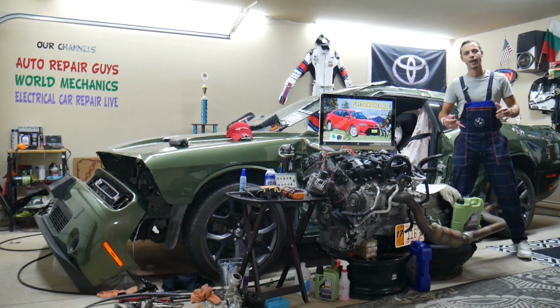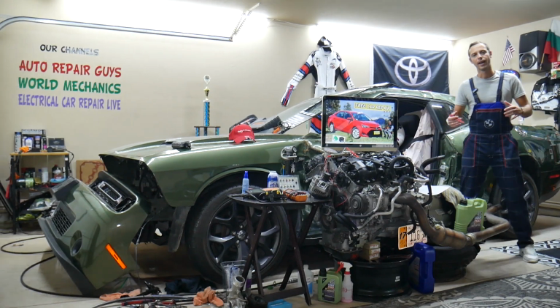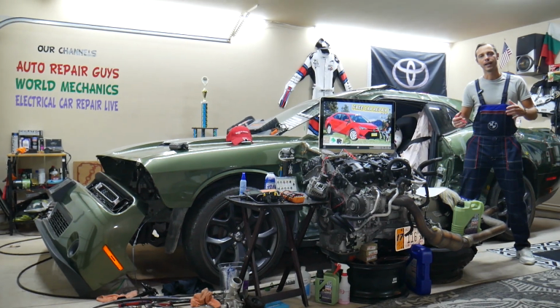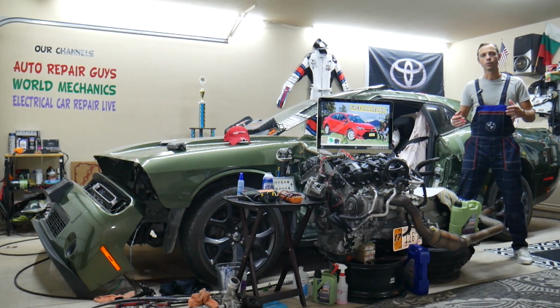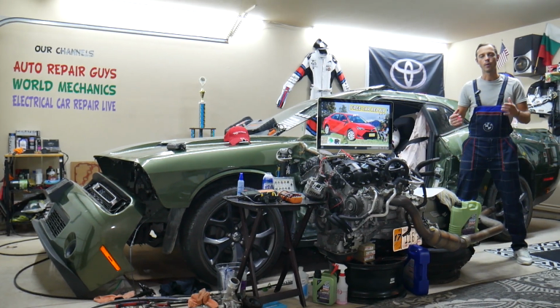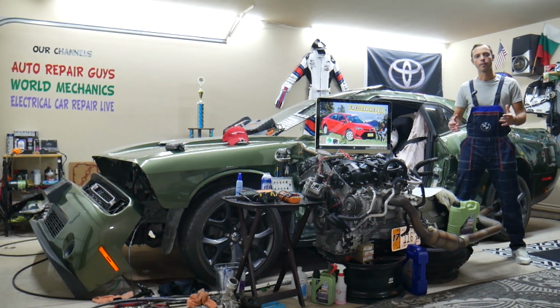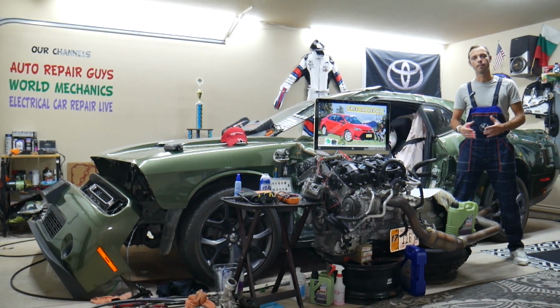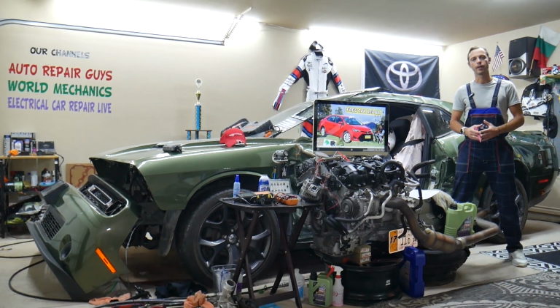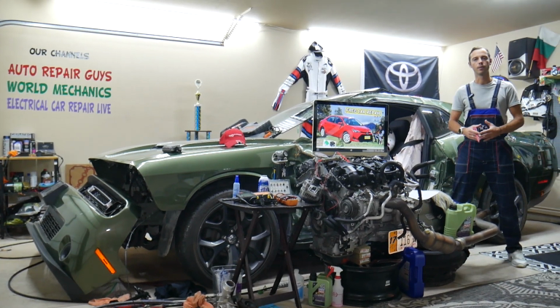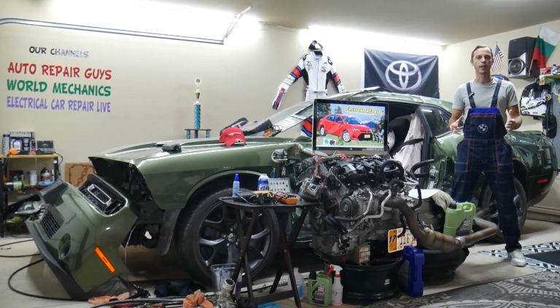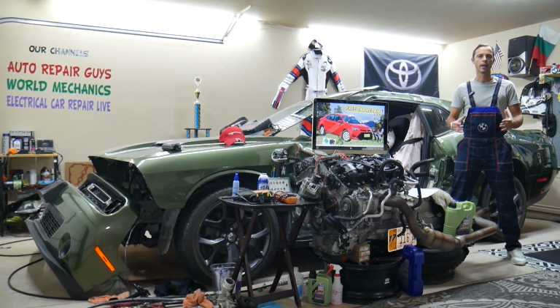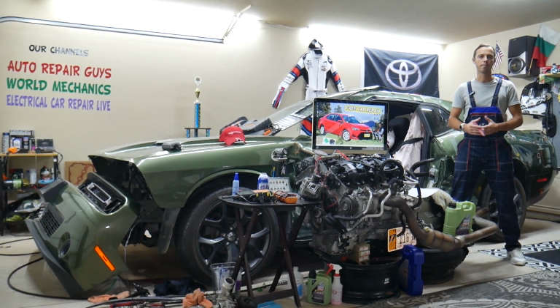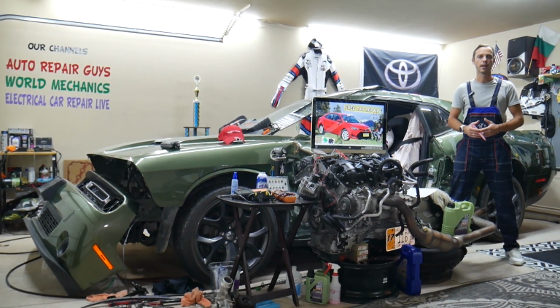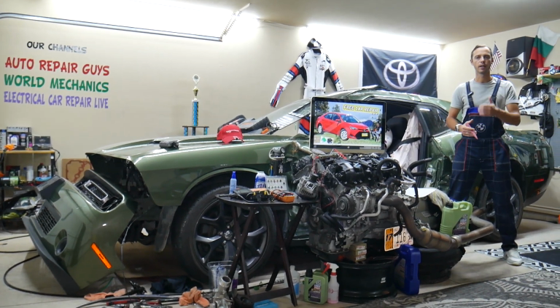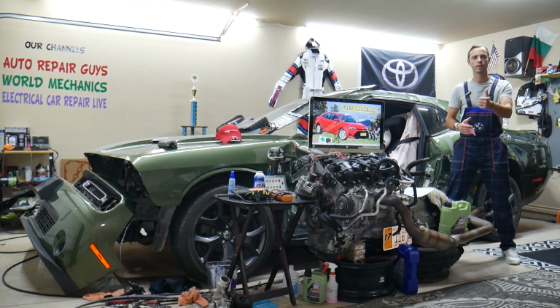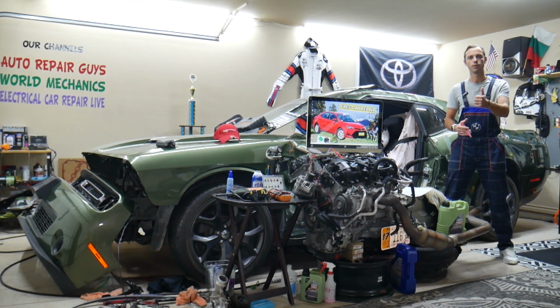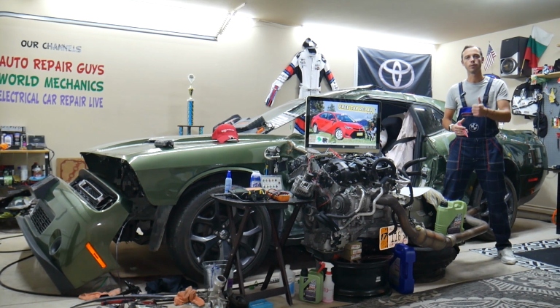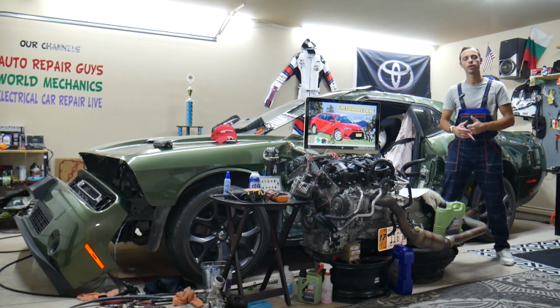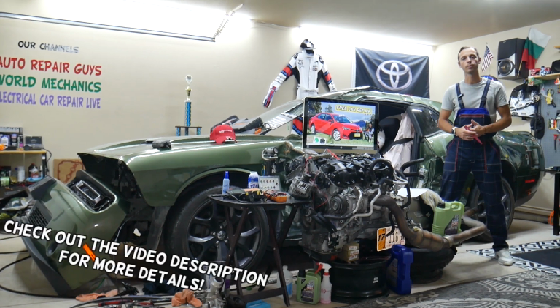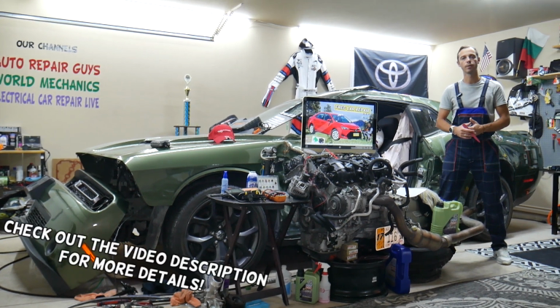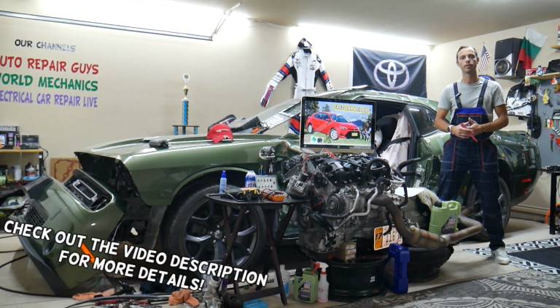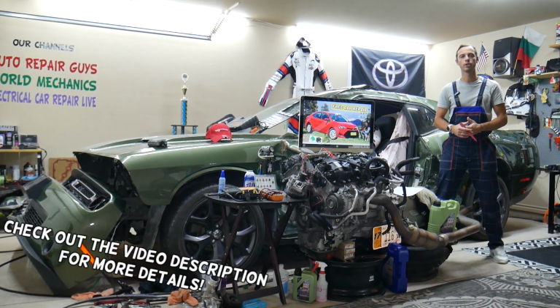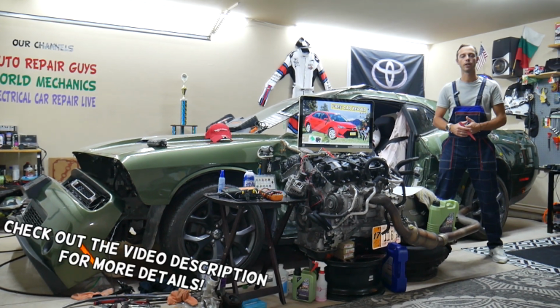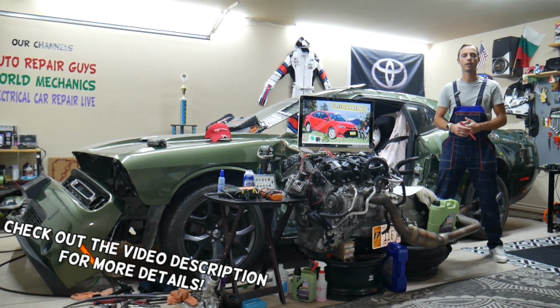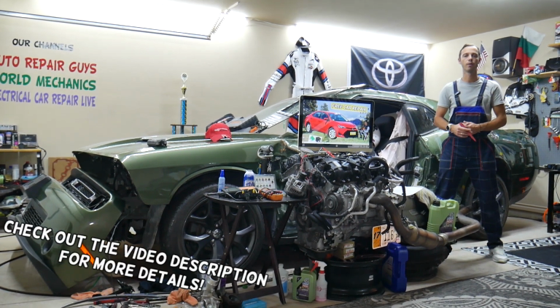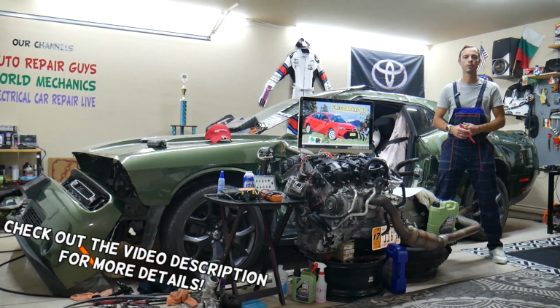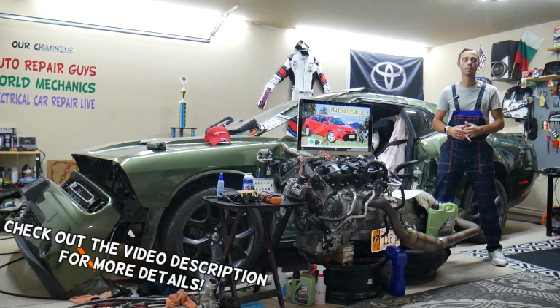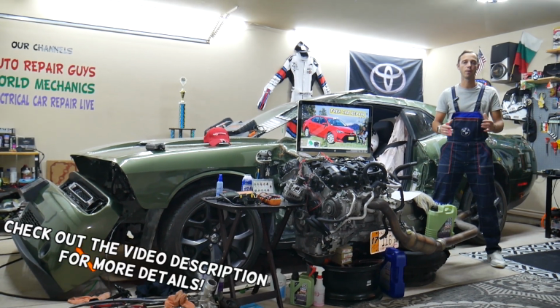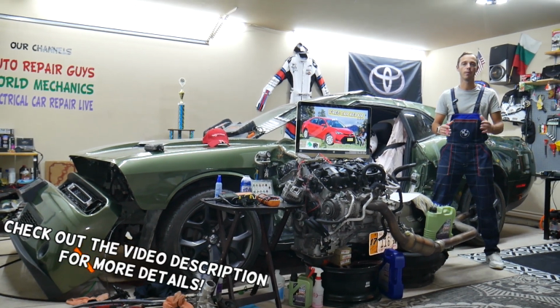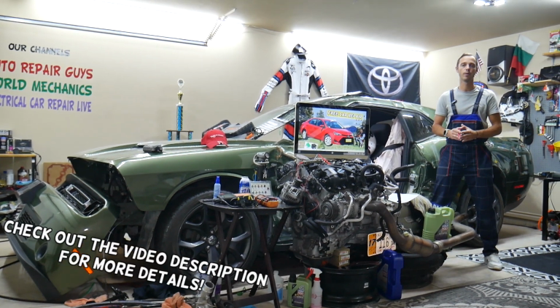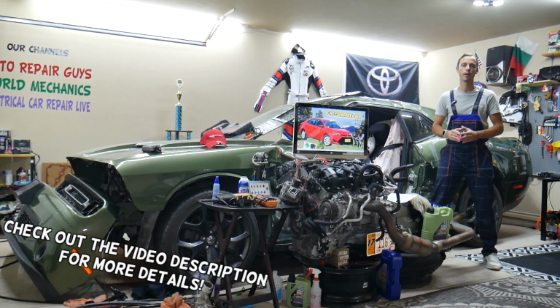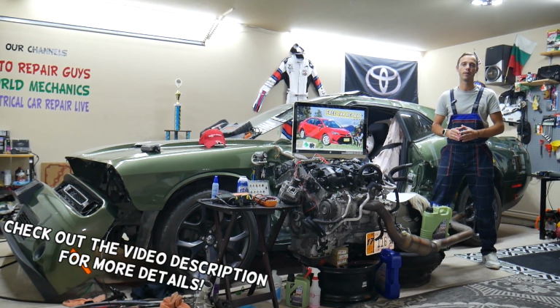Hey guys, welcome back to Free Car Repair. Thank you guys for watching and subscribing to the channel. Today that will be a super helpful video to any of you guys.